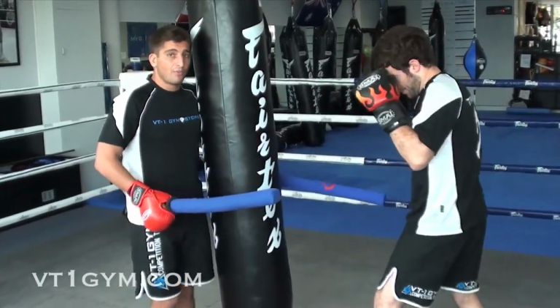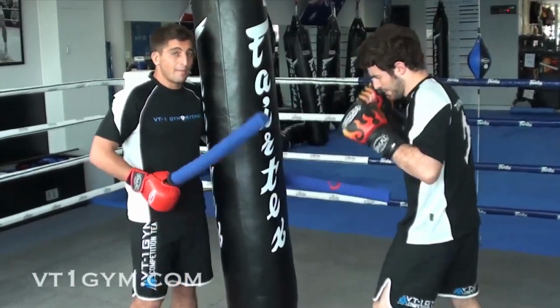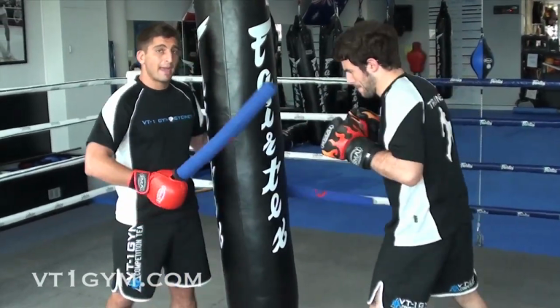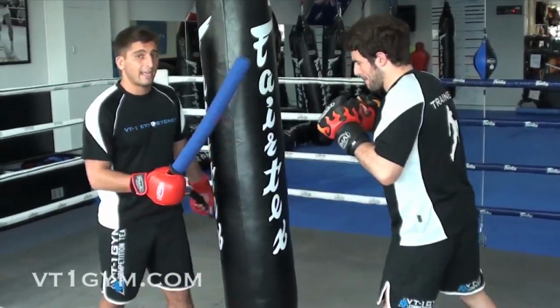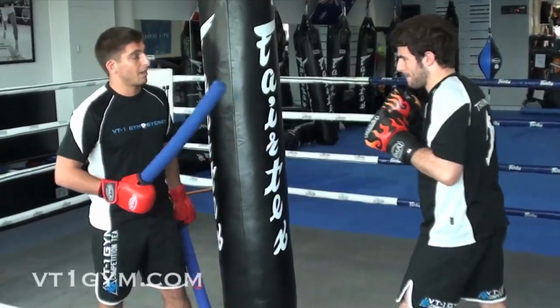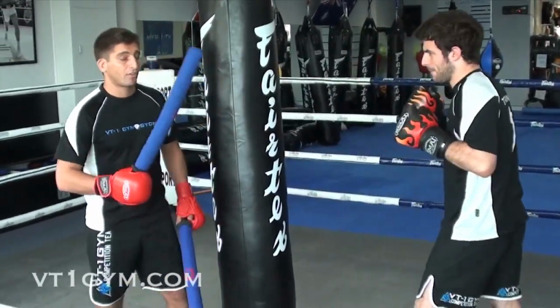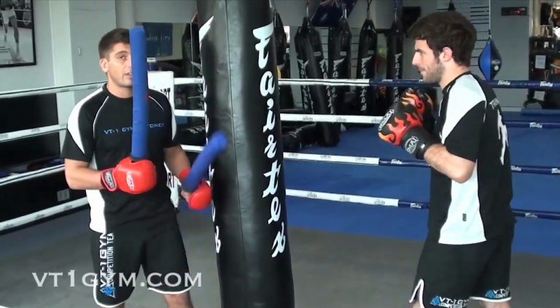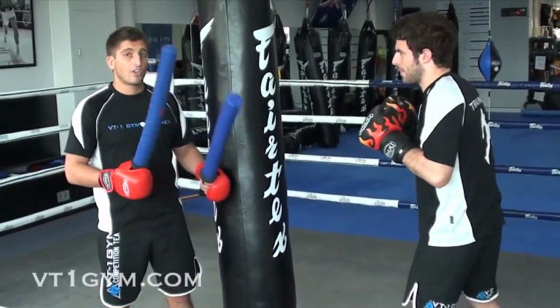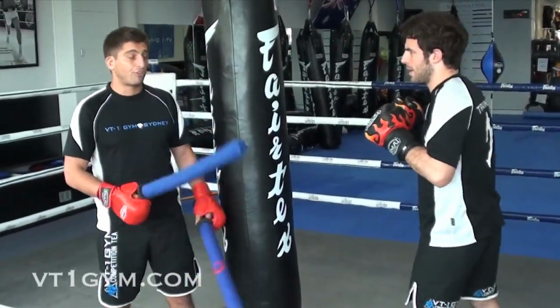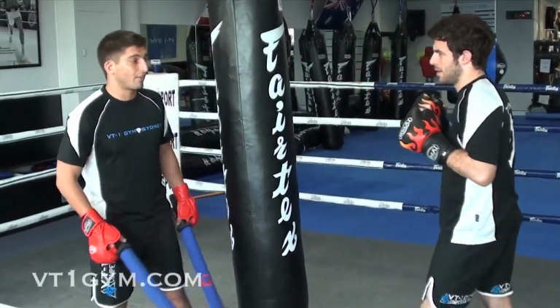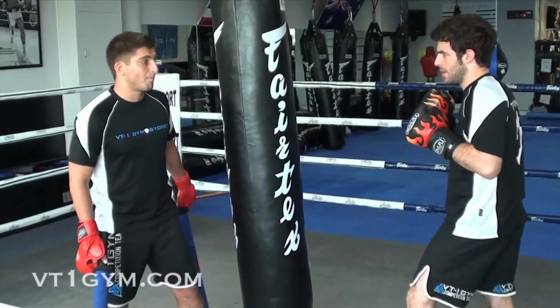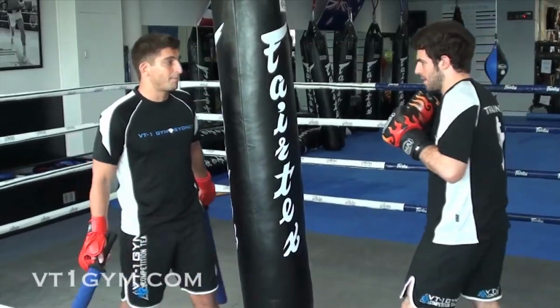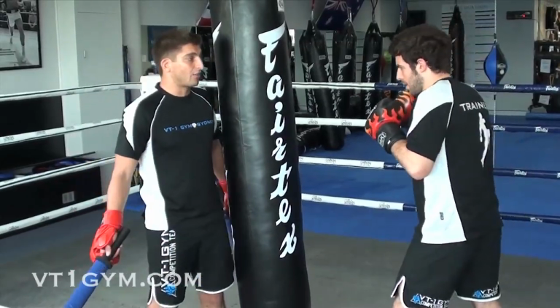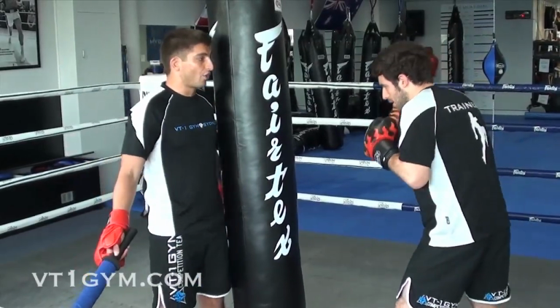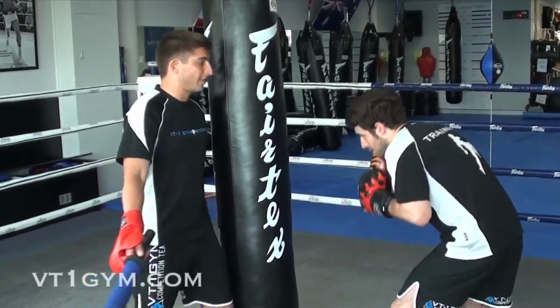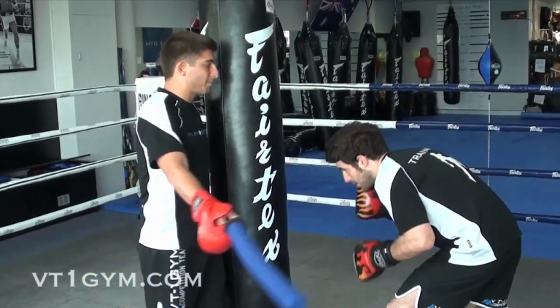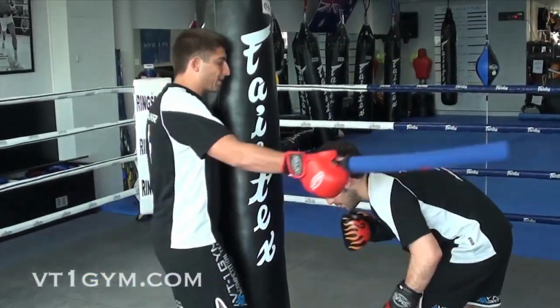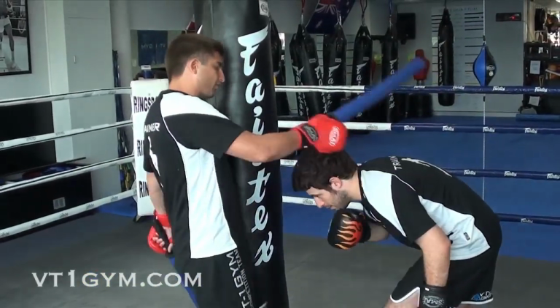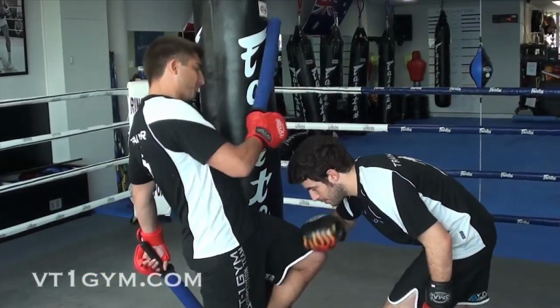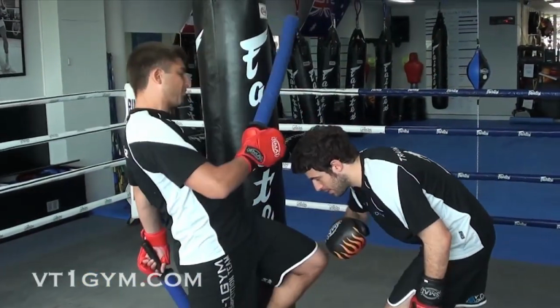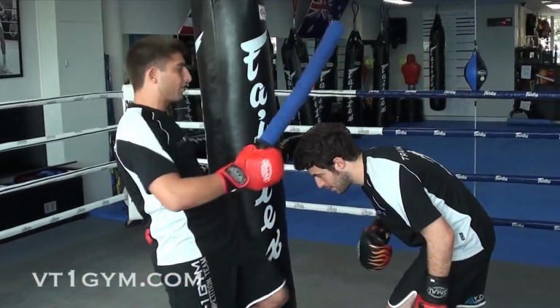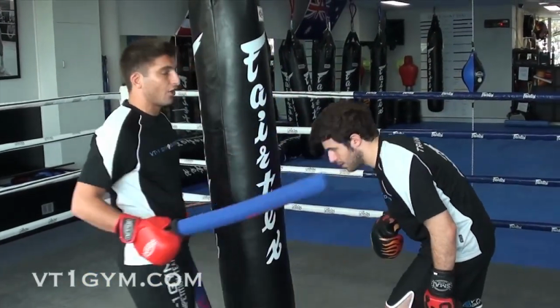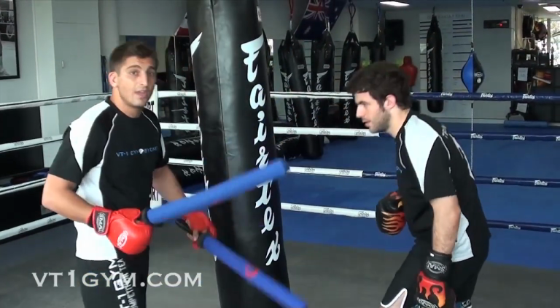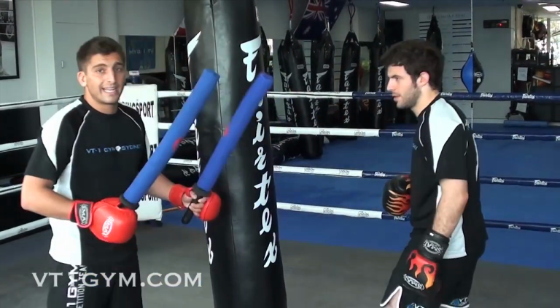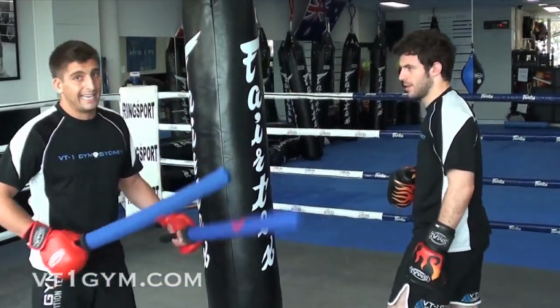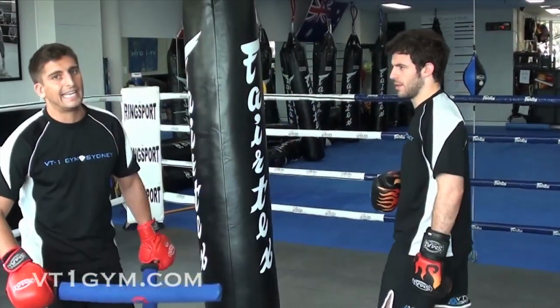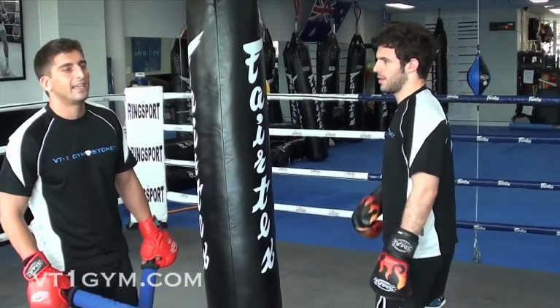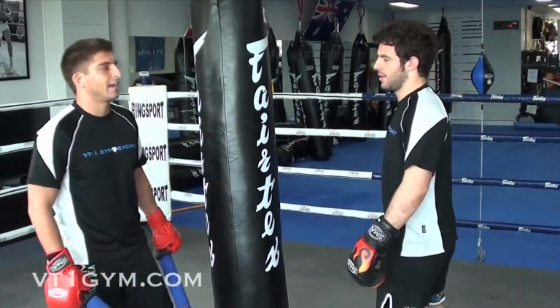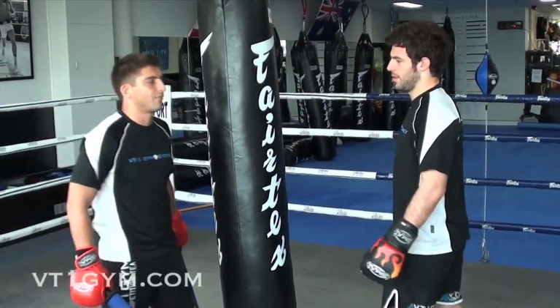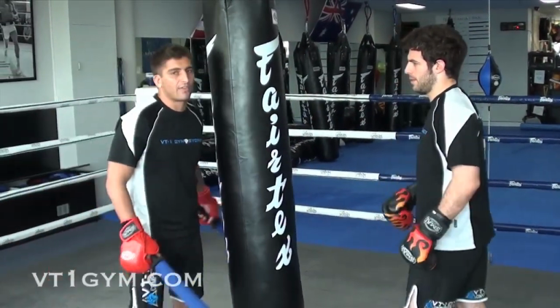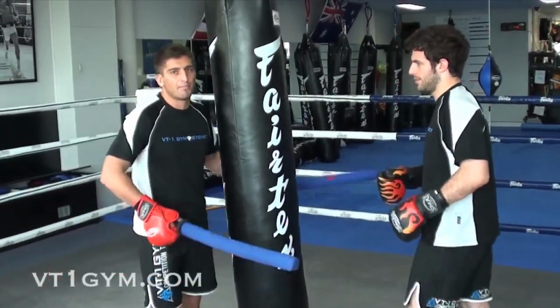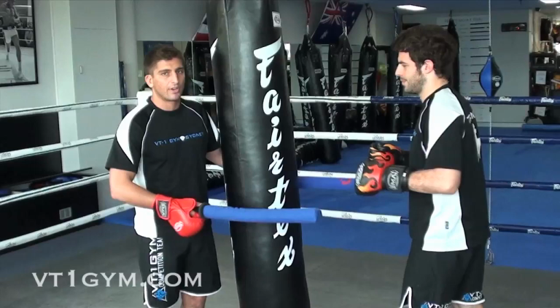It's very important for MMA and Thai boxing: you've got to make sure you don't bob down too low, because if Liam bobs down too low, you're going to eat a knee. It's very important.